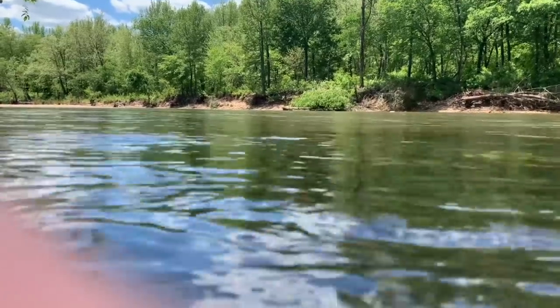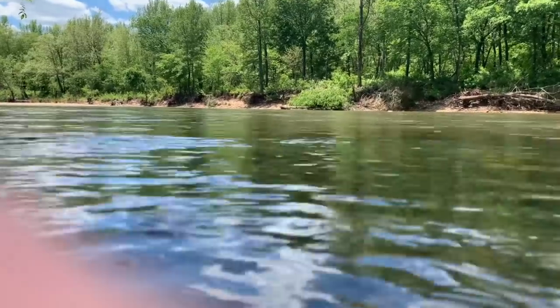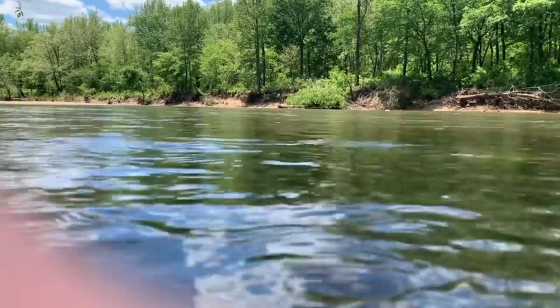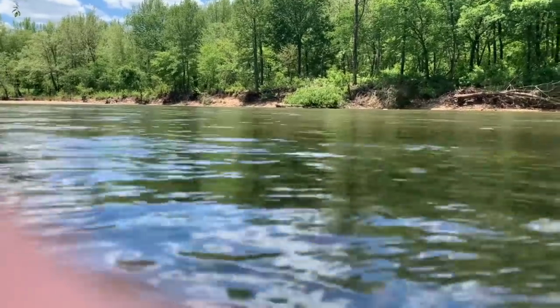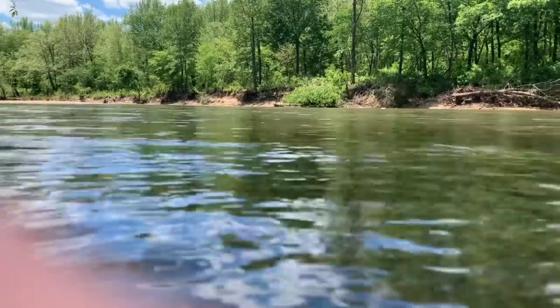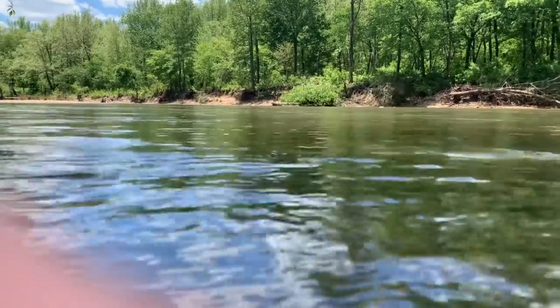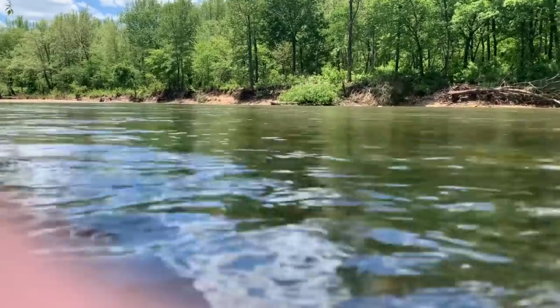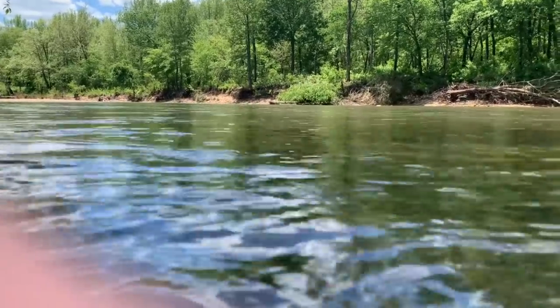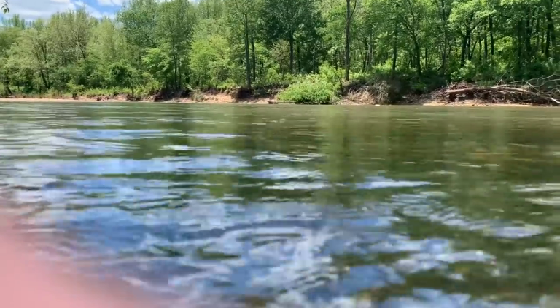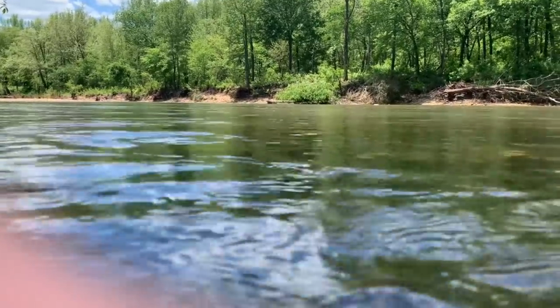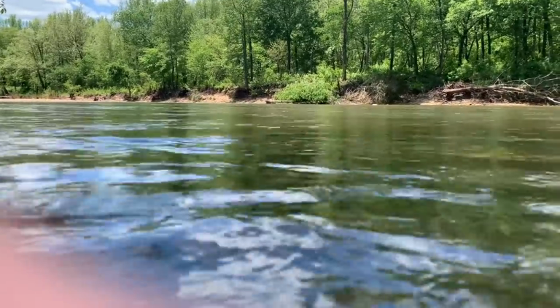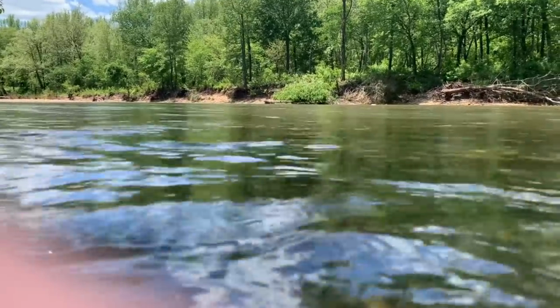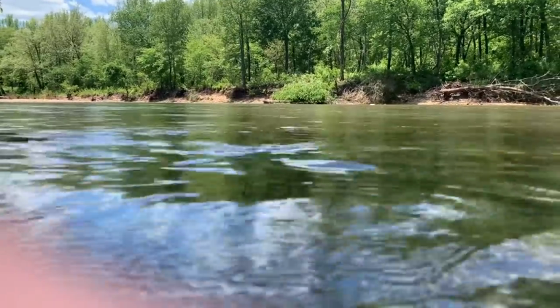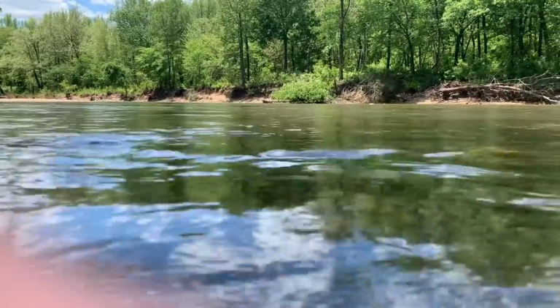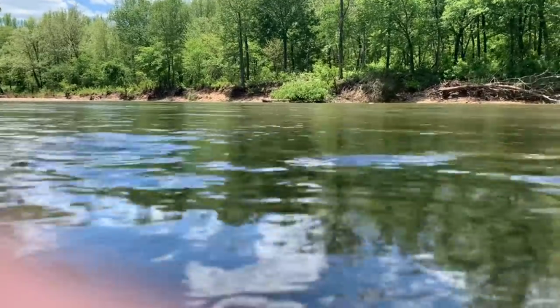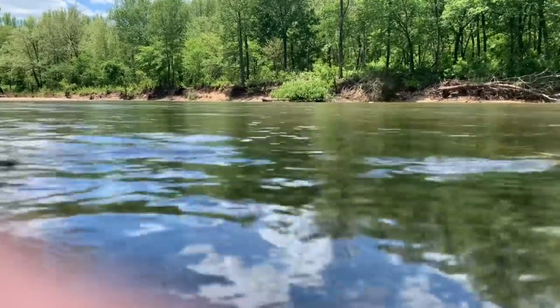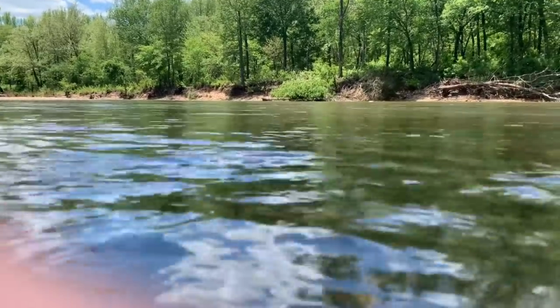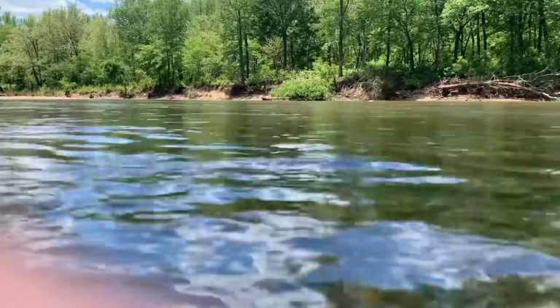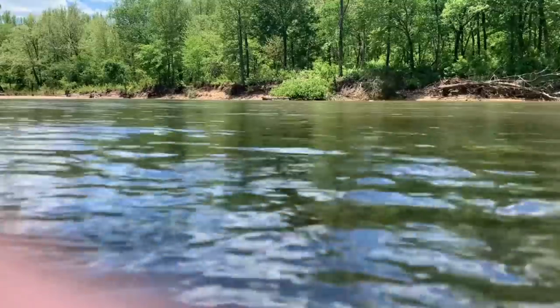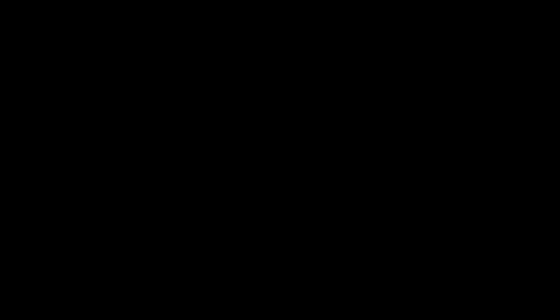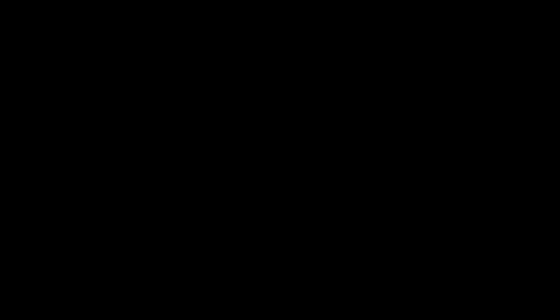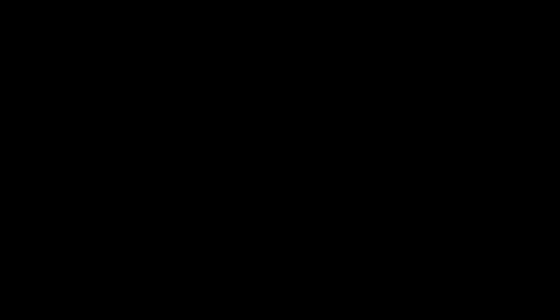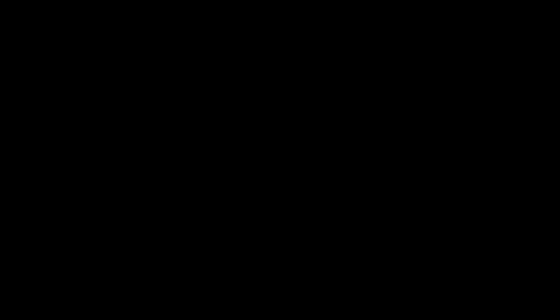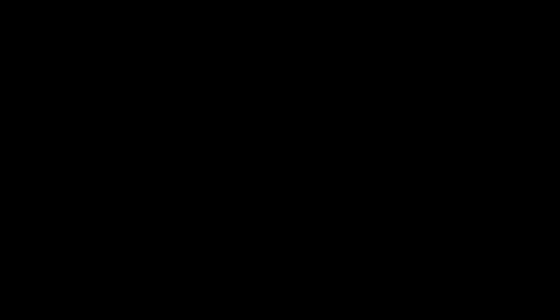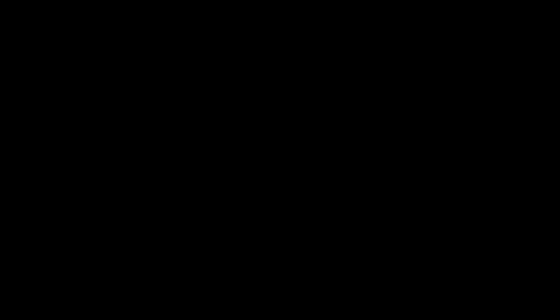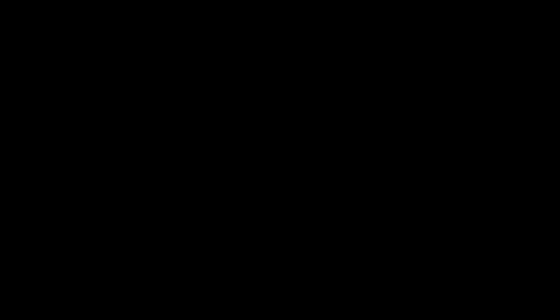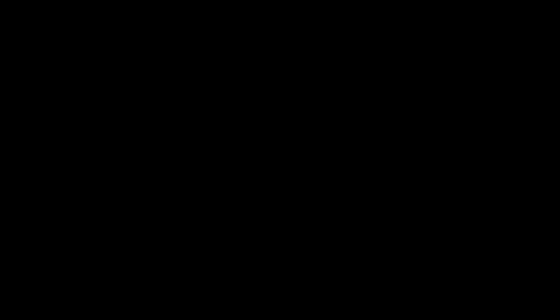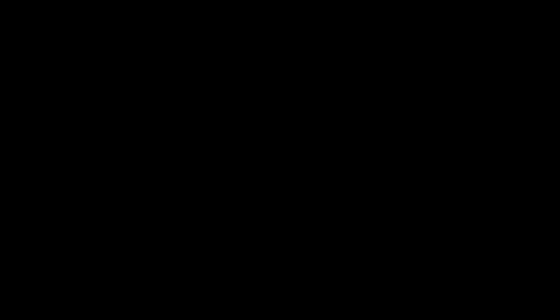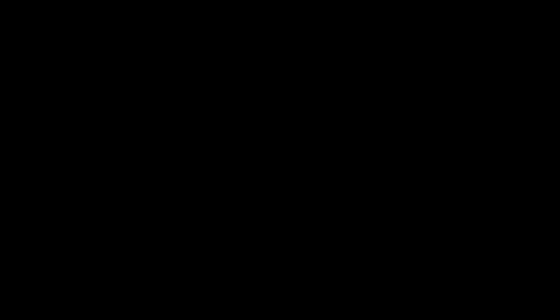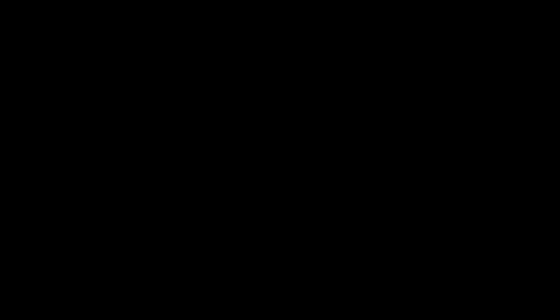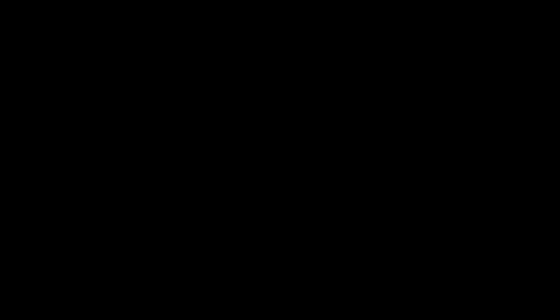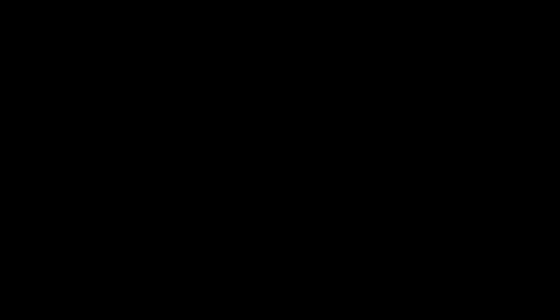This beautiful river has never been fished by a femboy. At least, as far as I know.